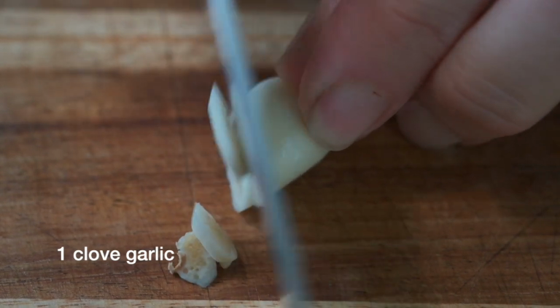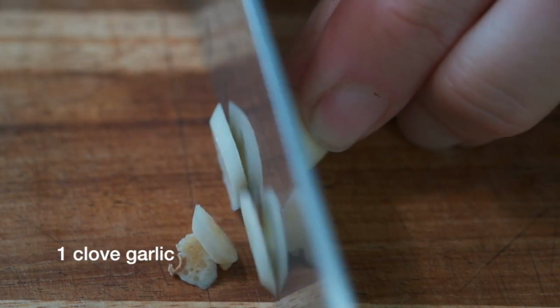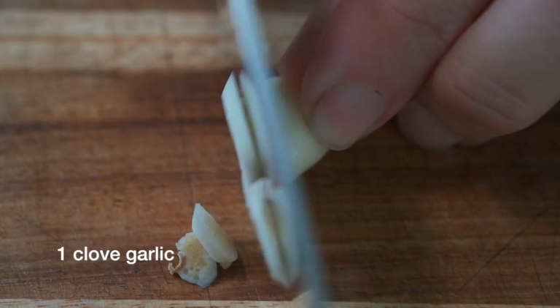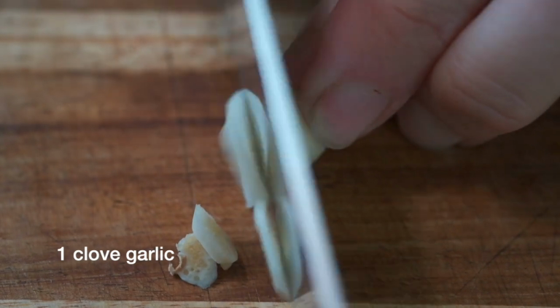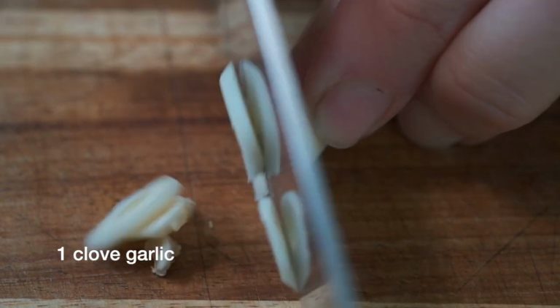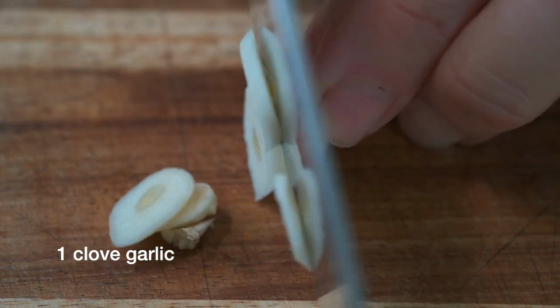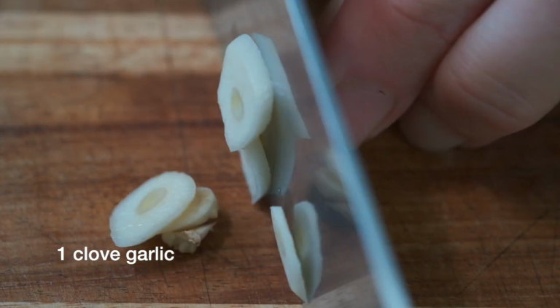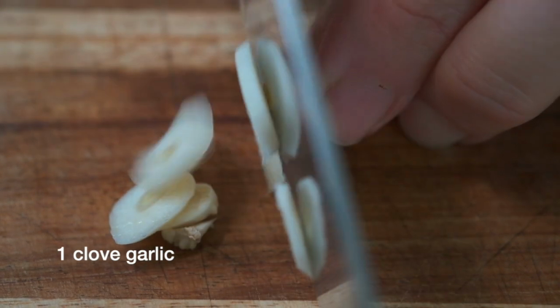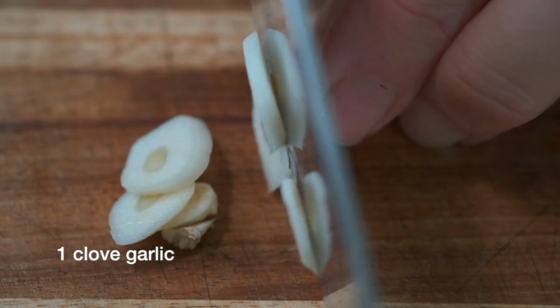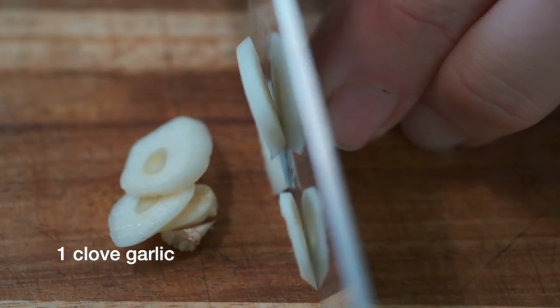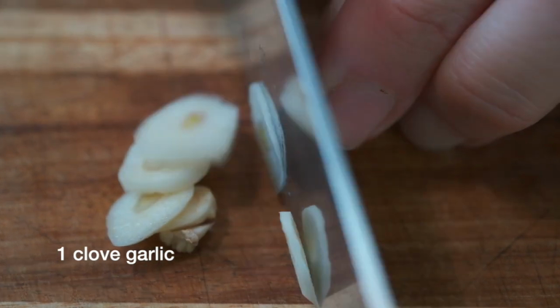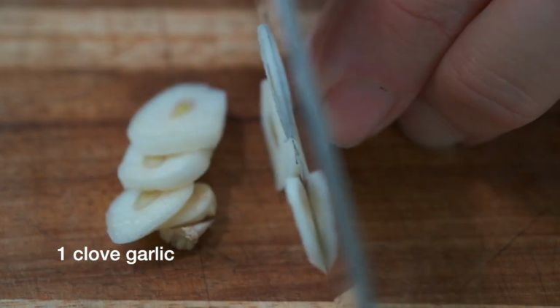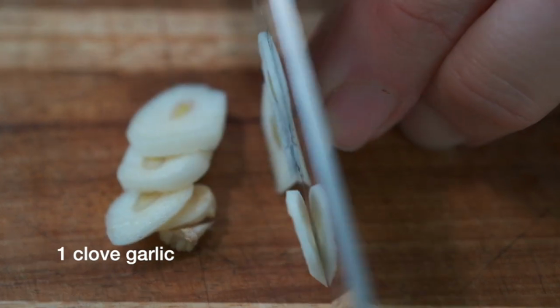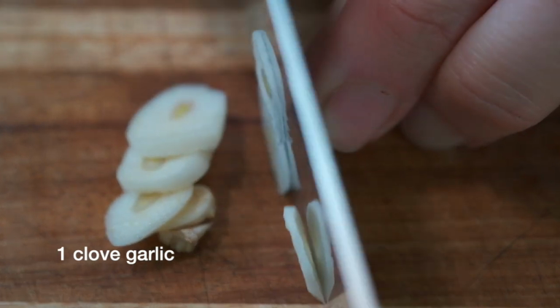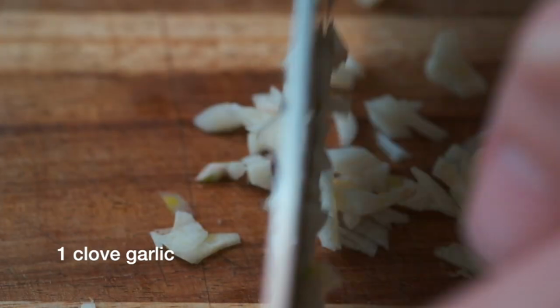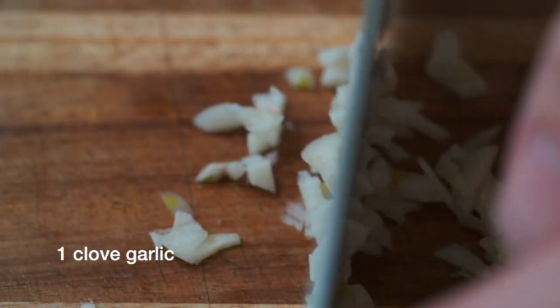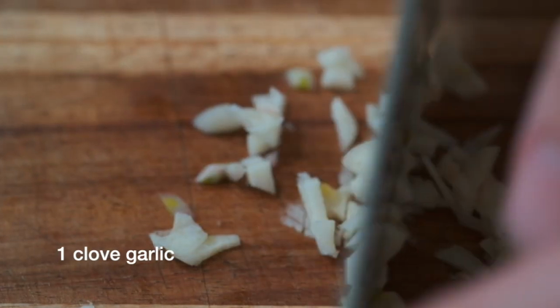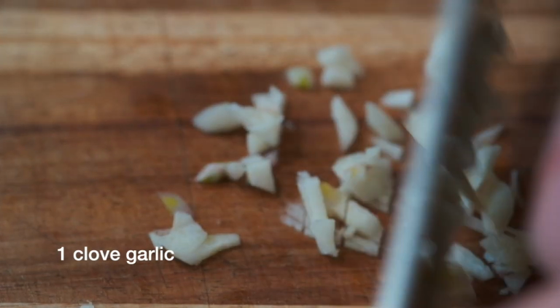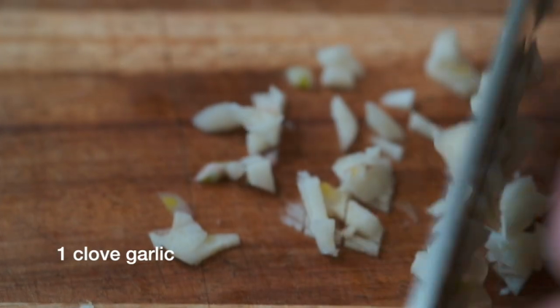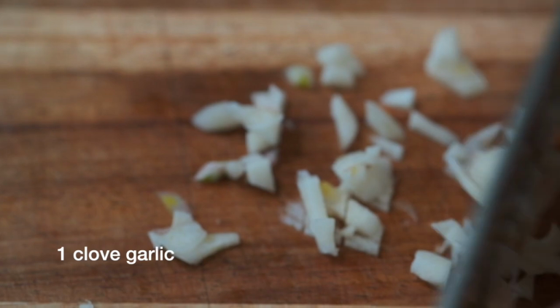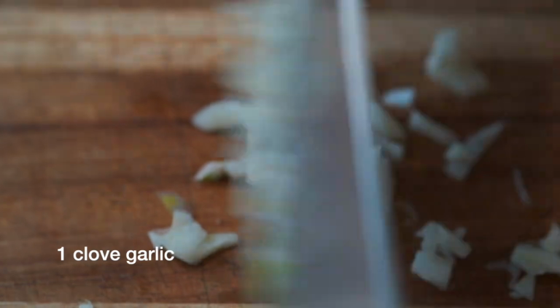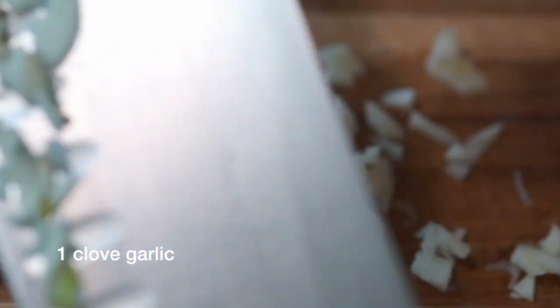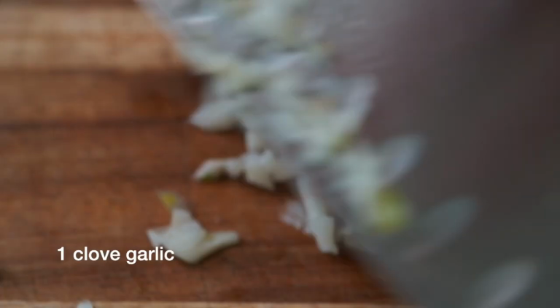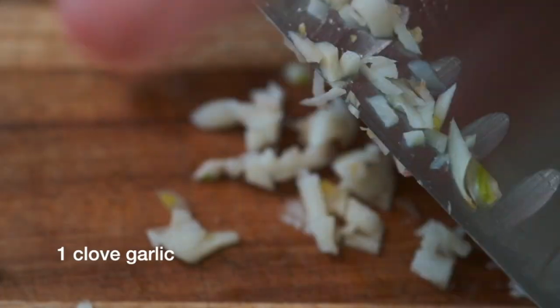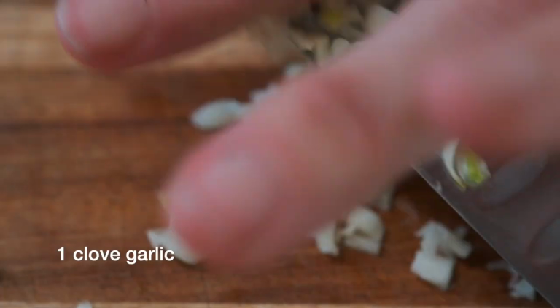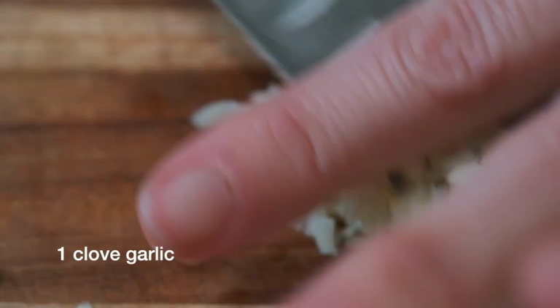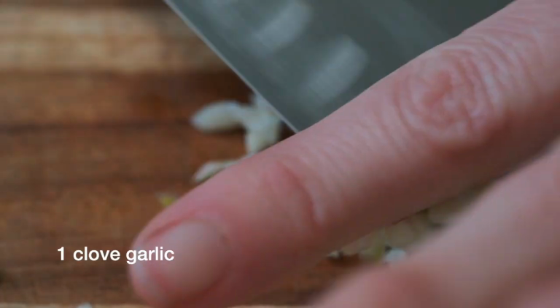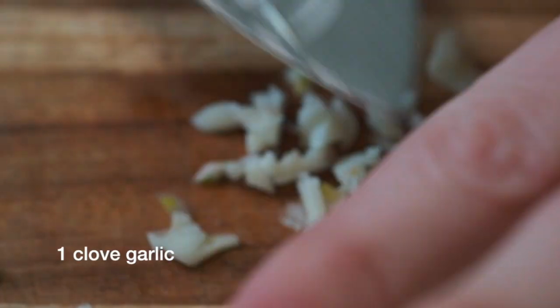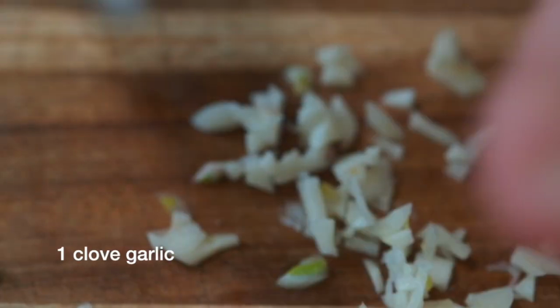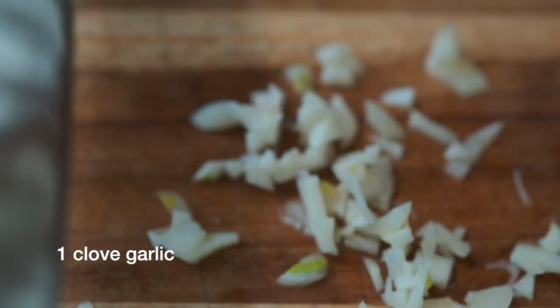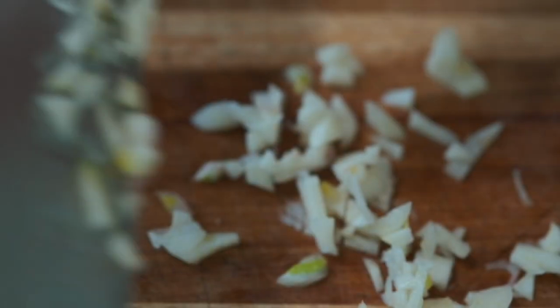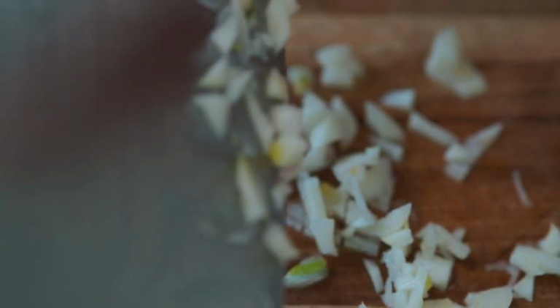Then take one peeled clove of garlic and mince it as finely as you can.